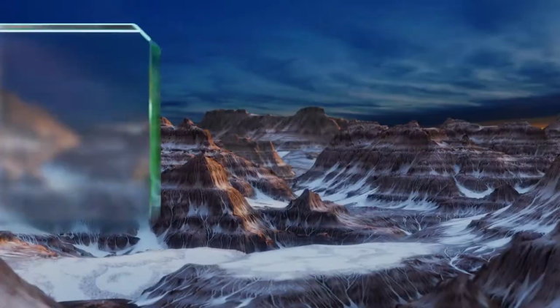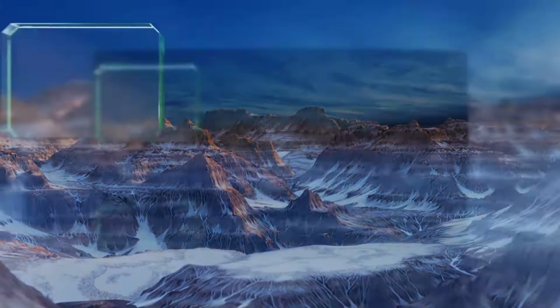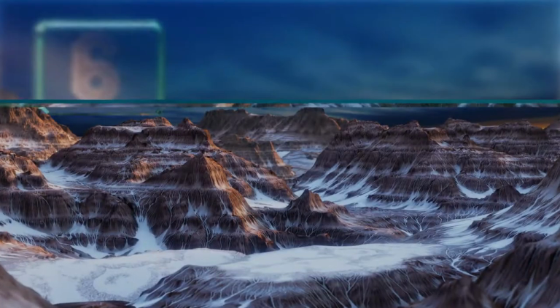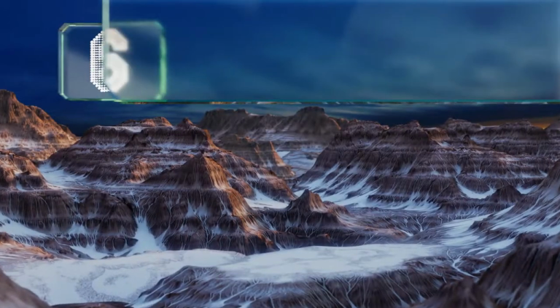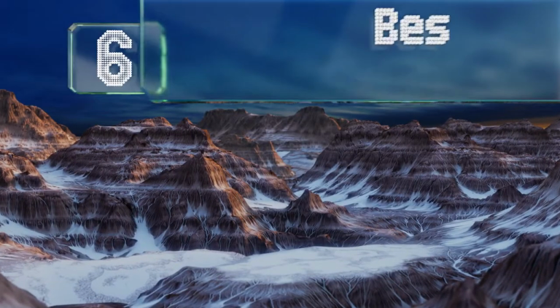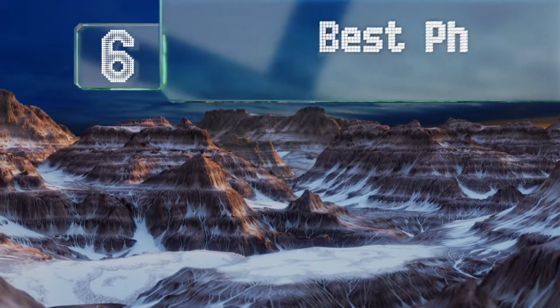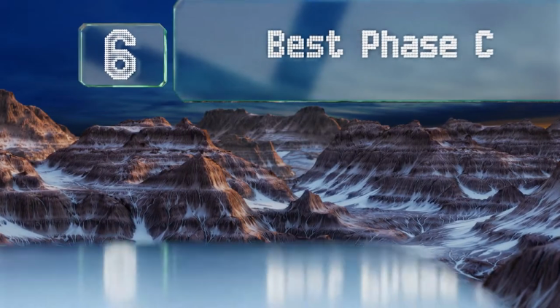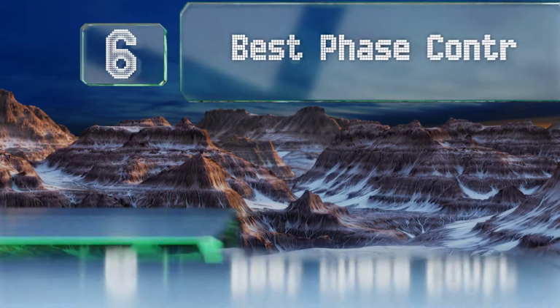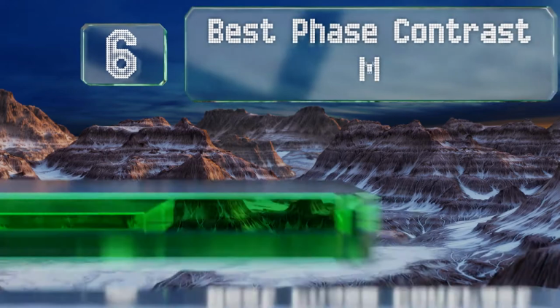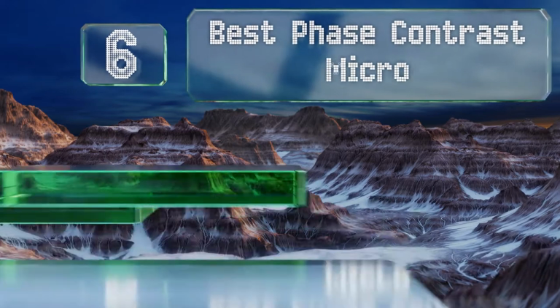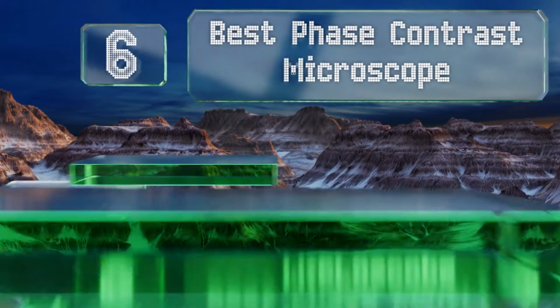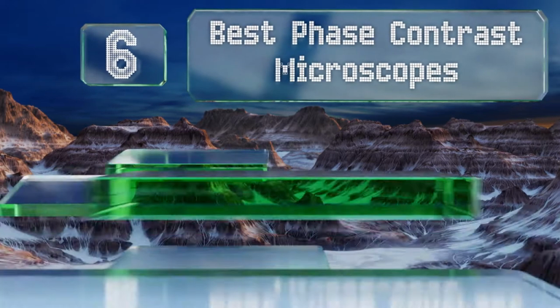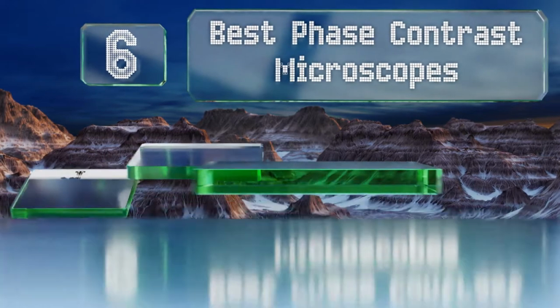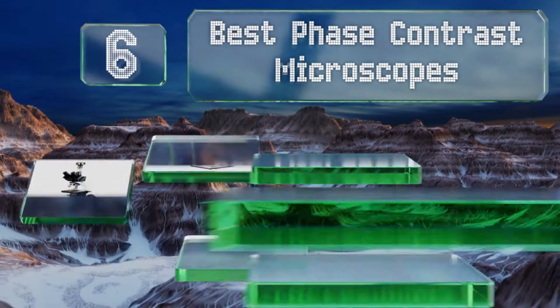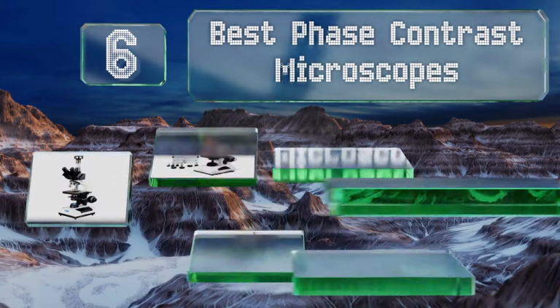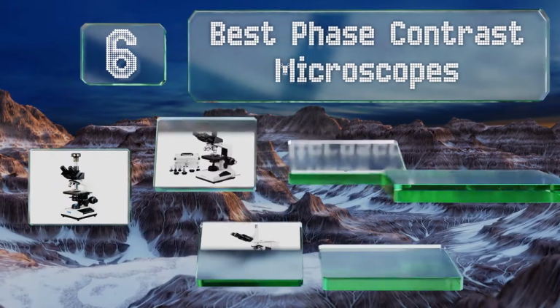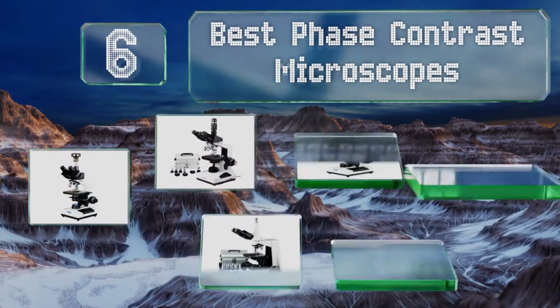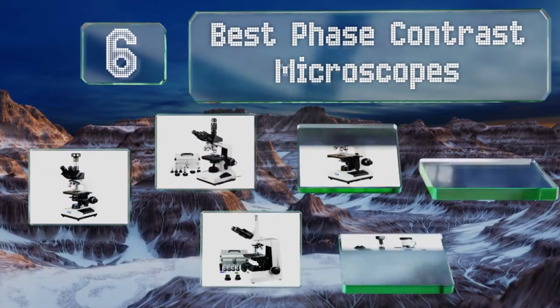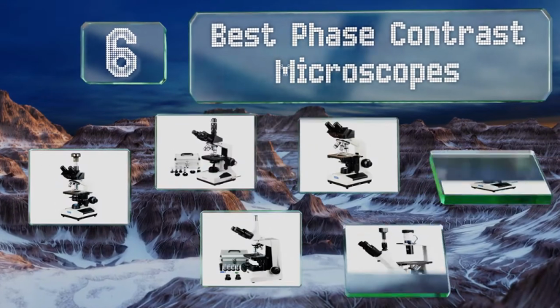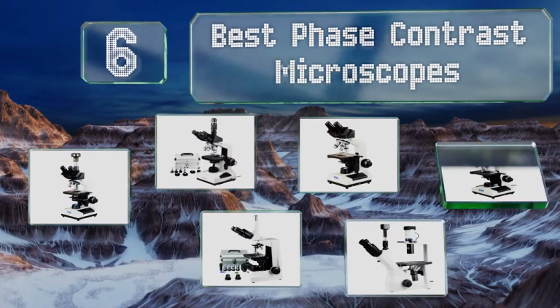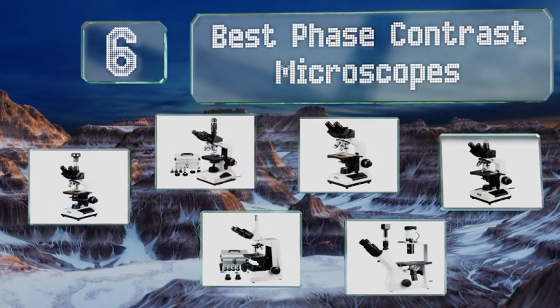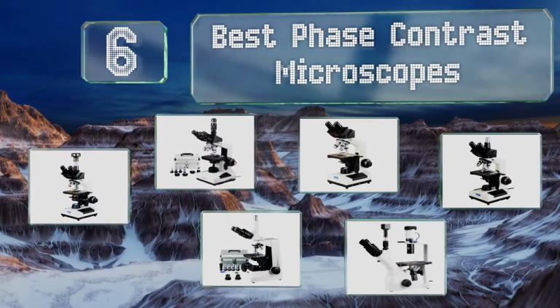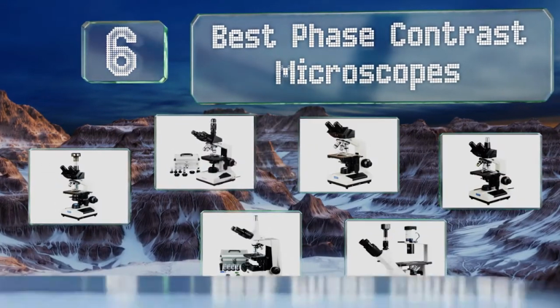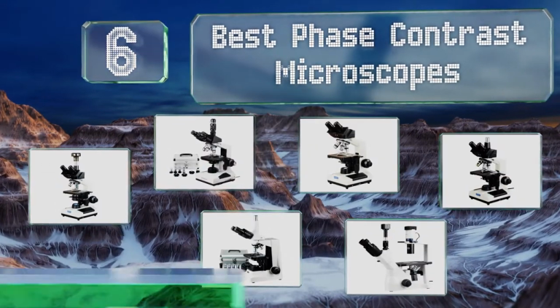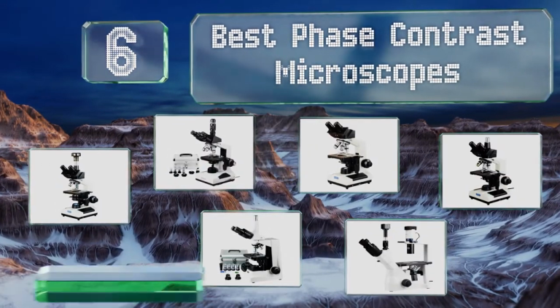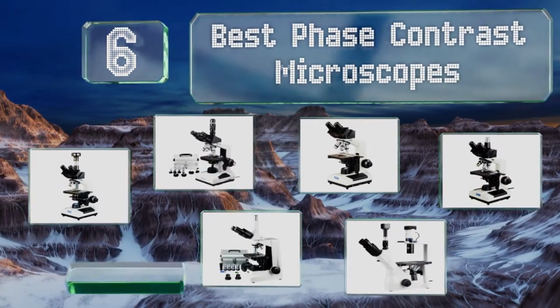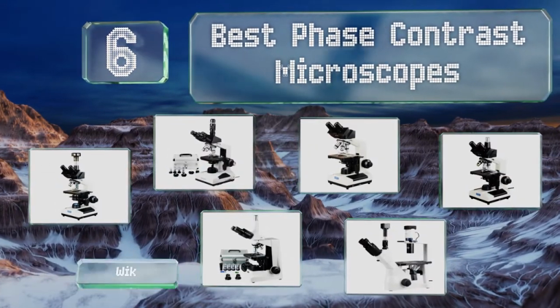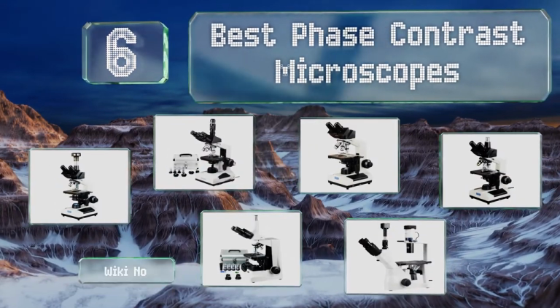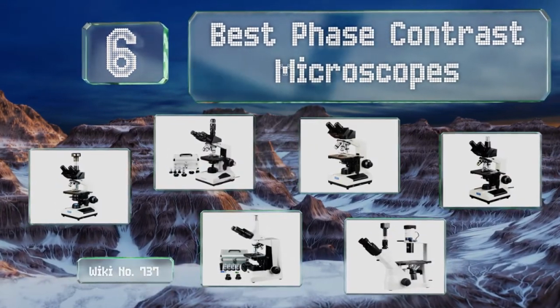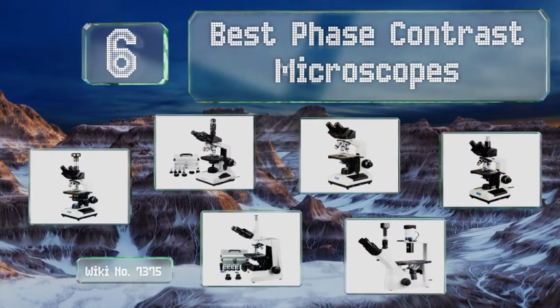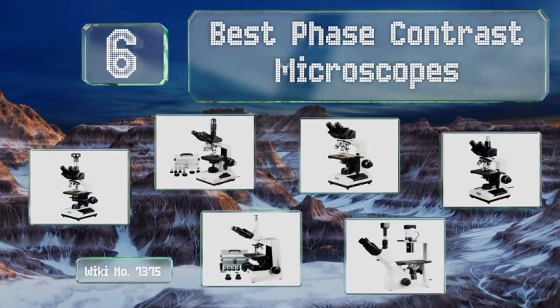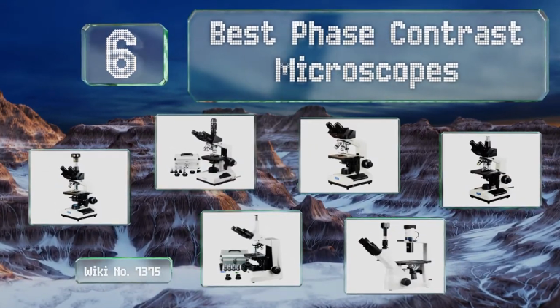EasyVid presents the six best phase contrast microscopes. Let's get started with the list.